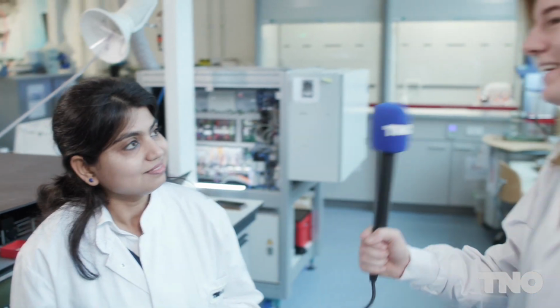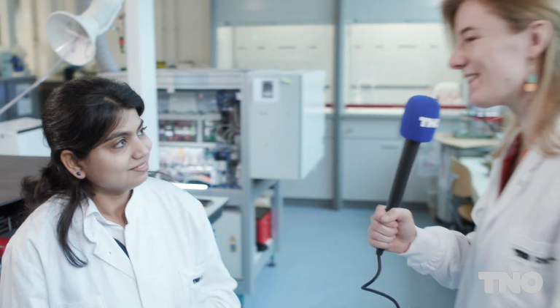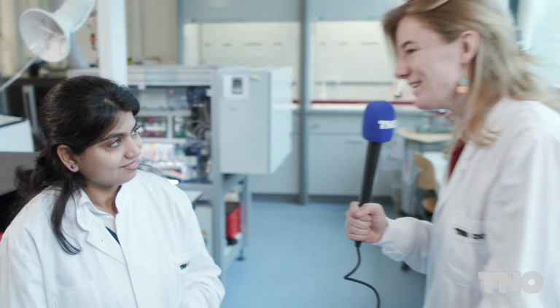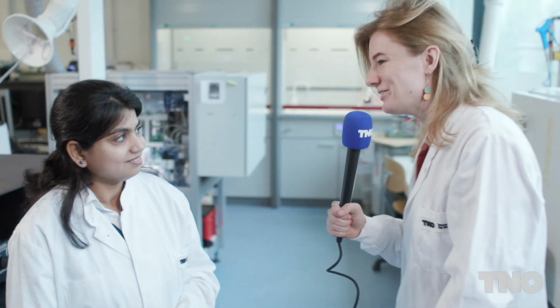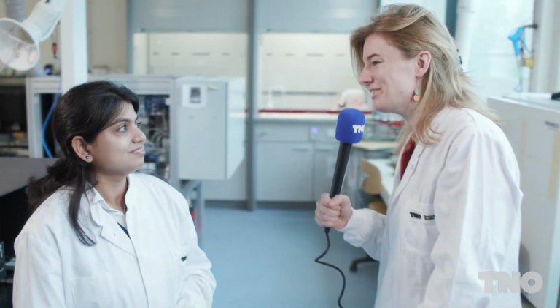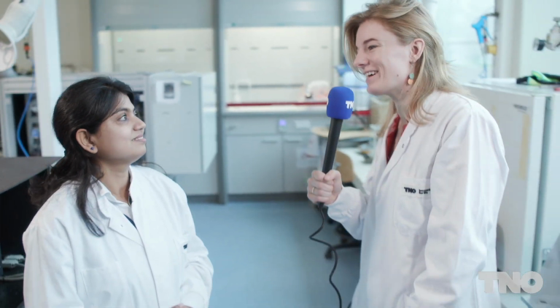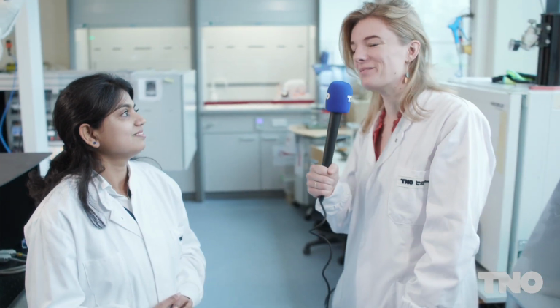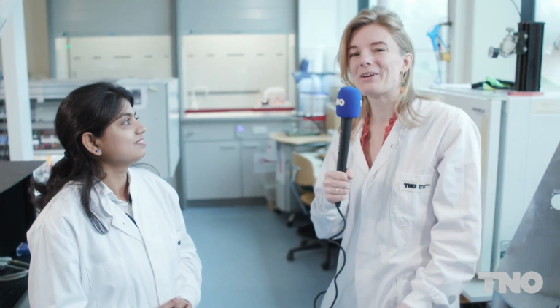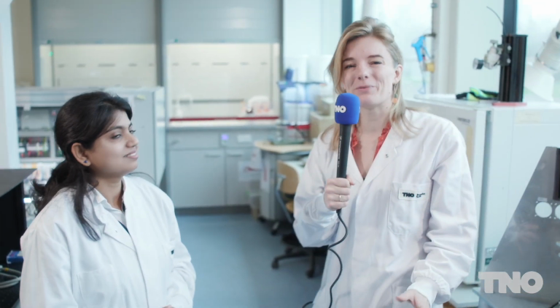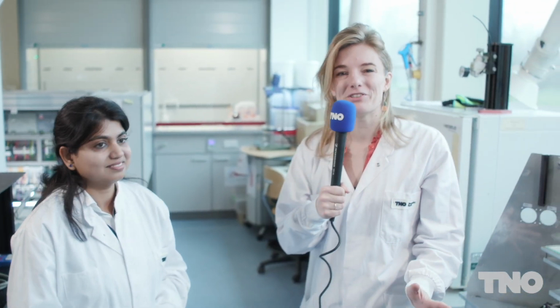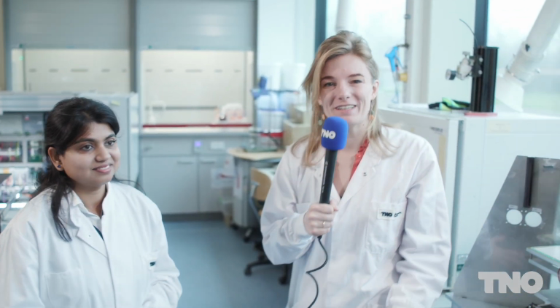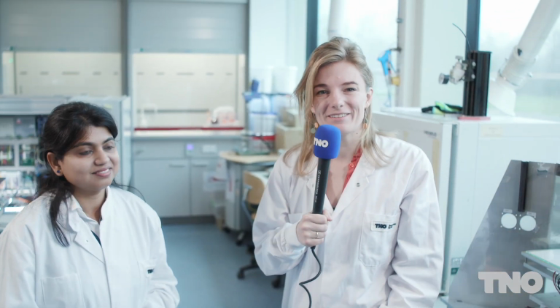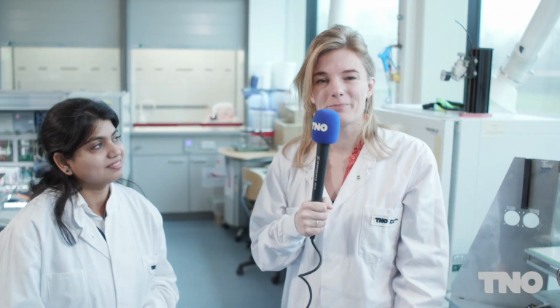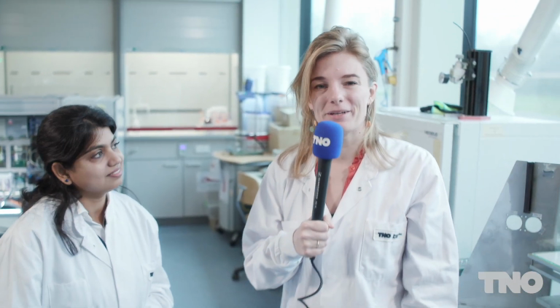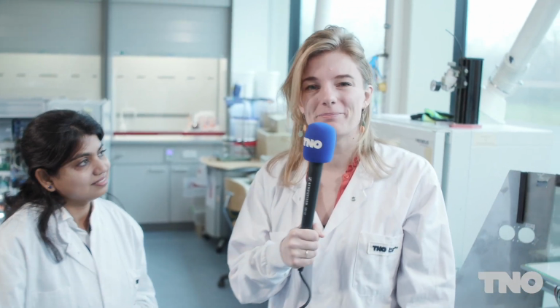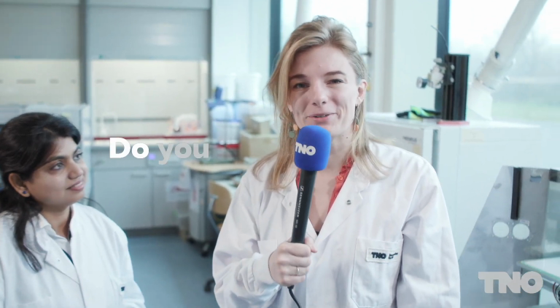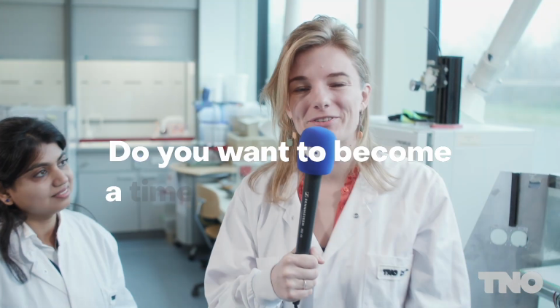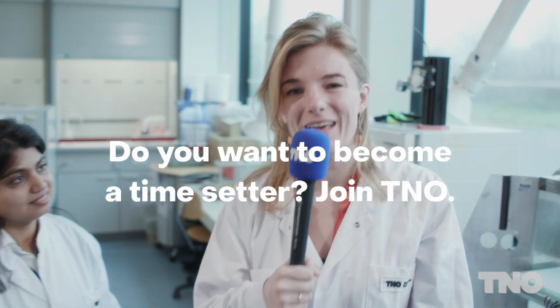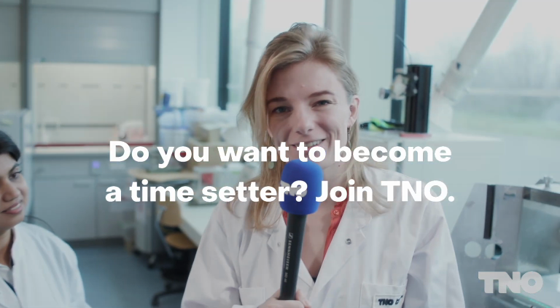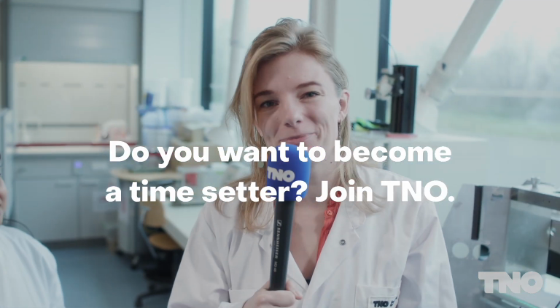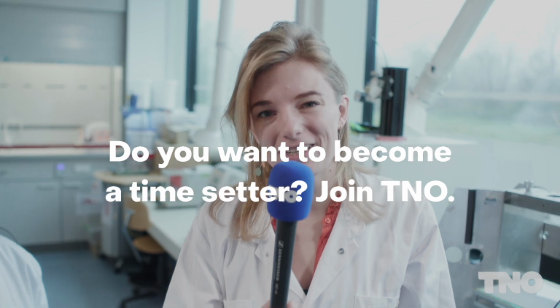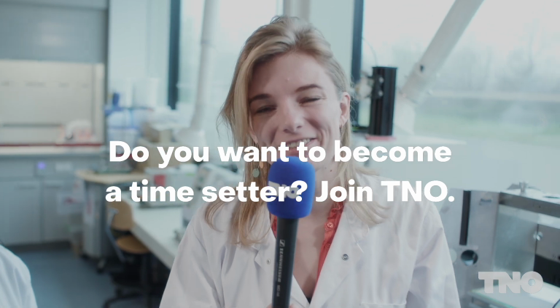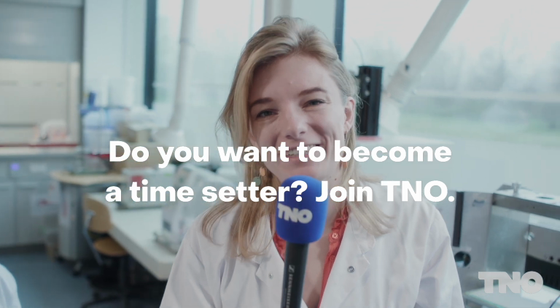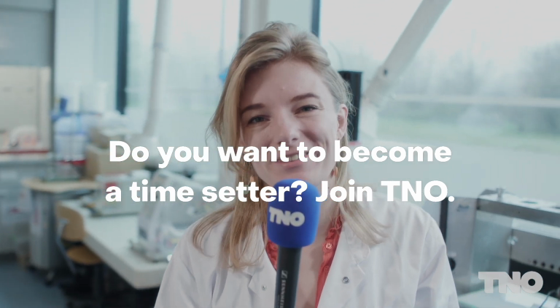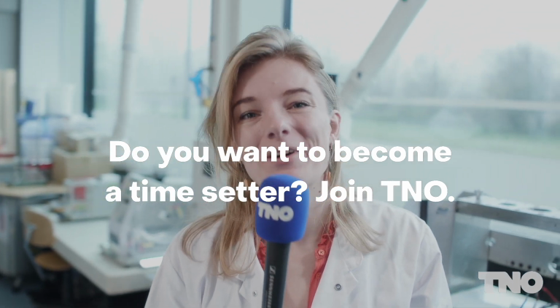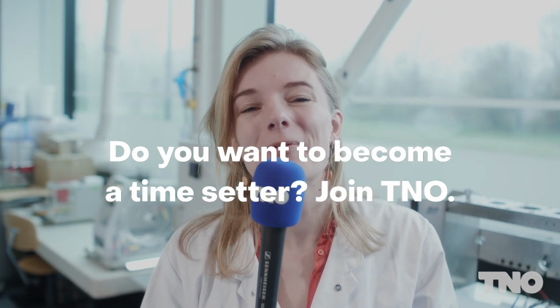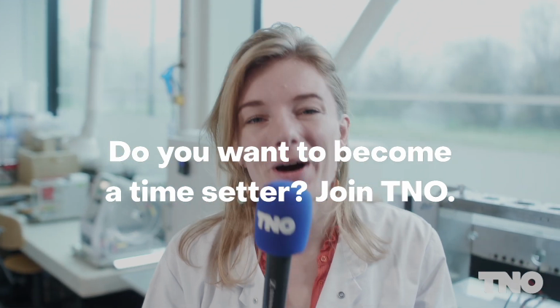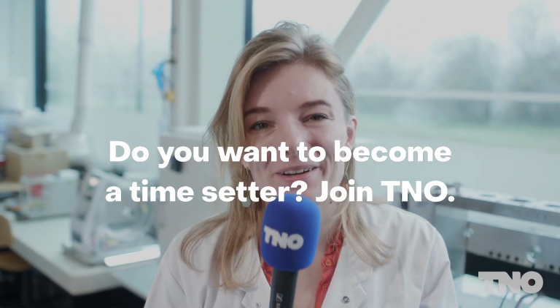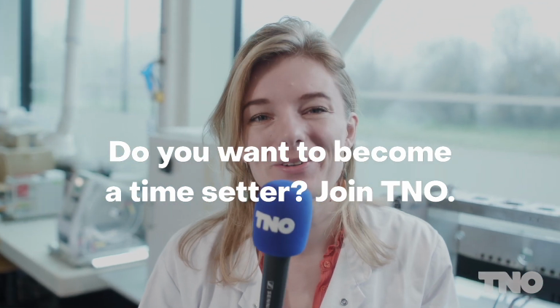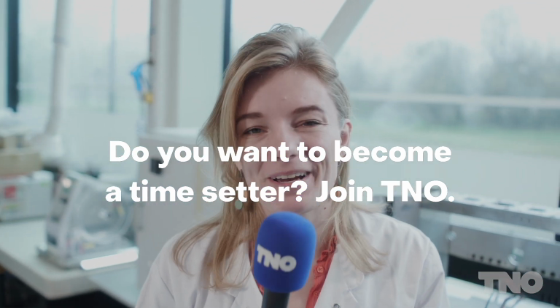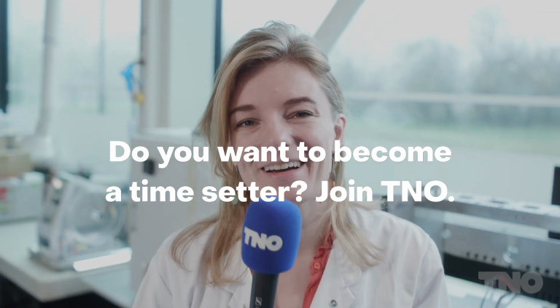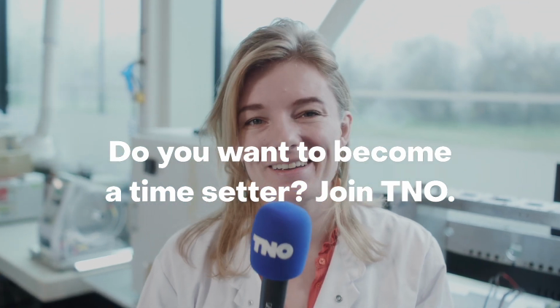Thank you, Joita. A machine that can print pills tailored to patients' needs — what a great idea.